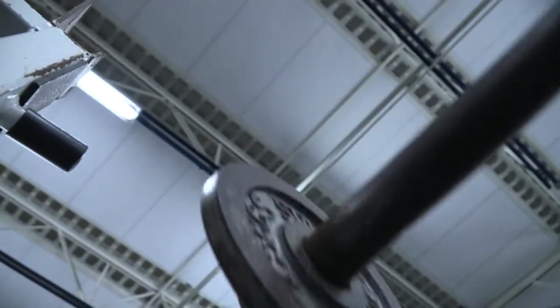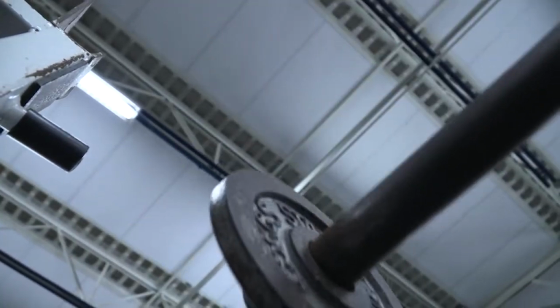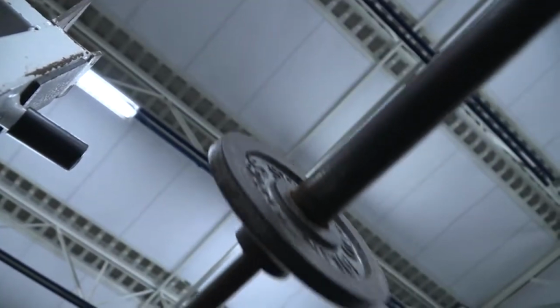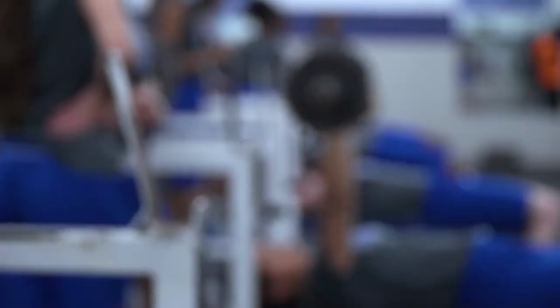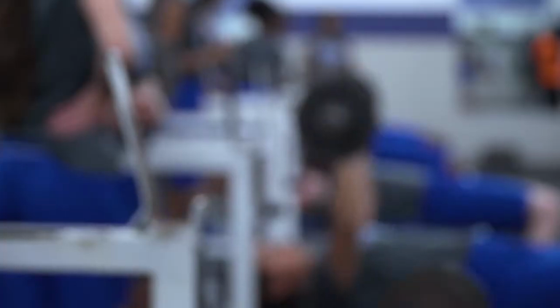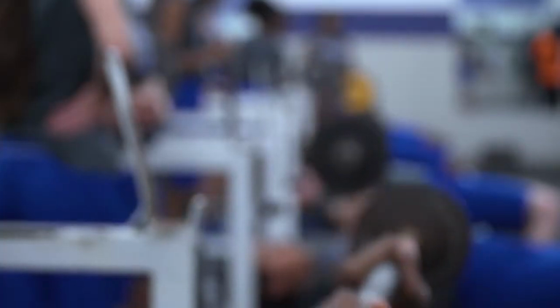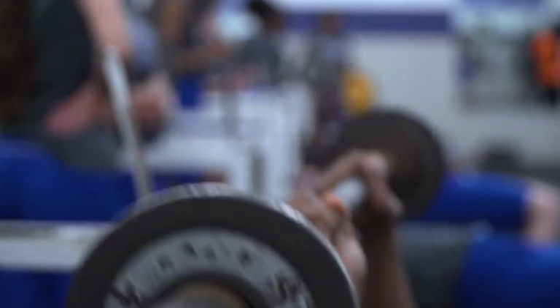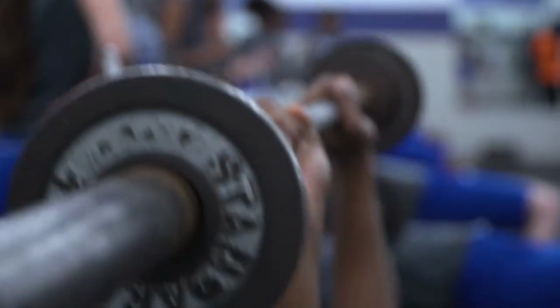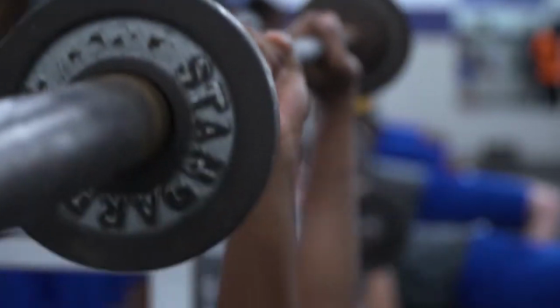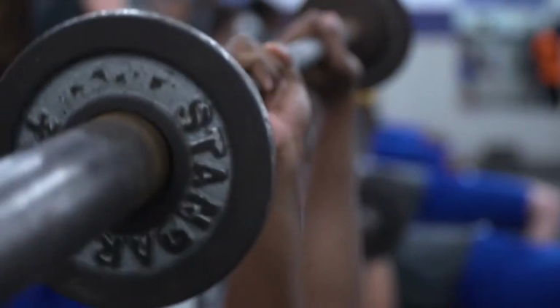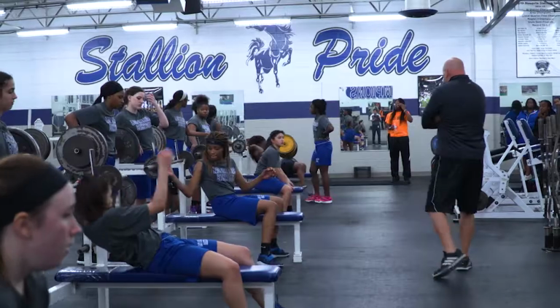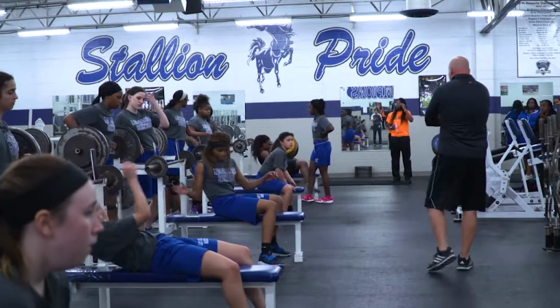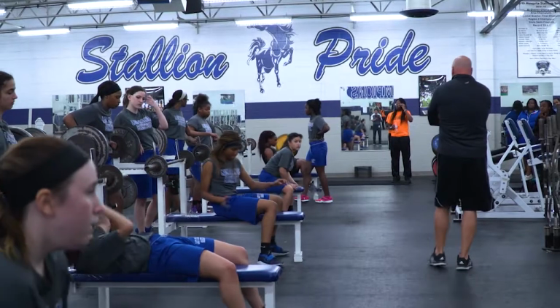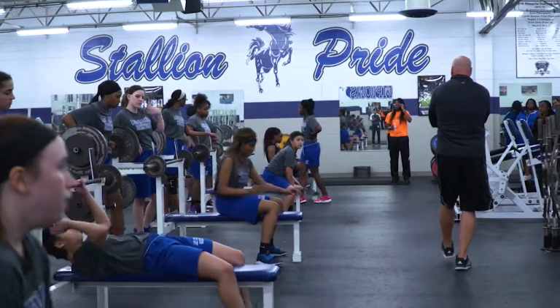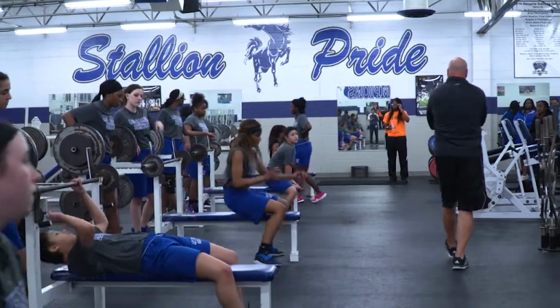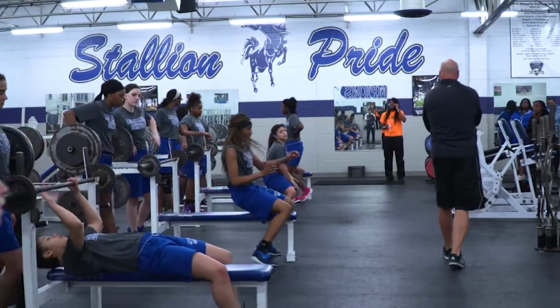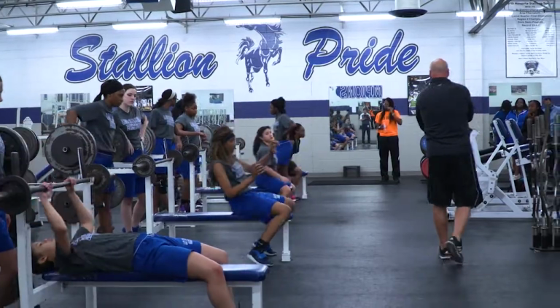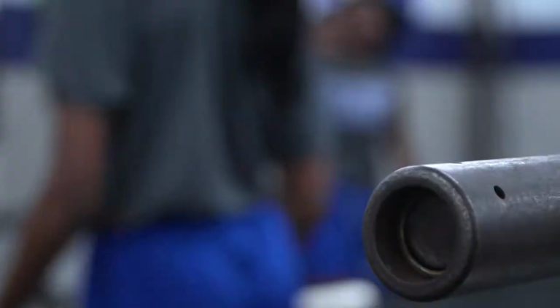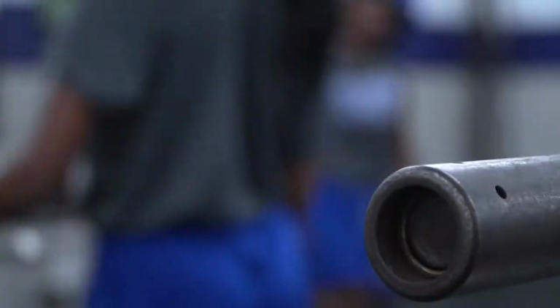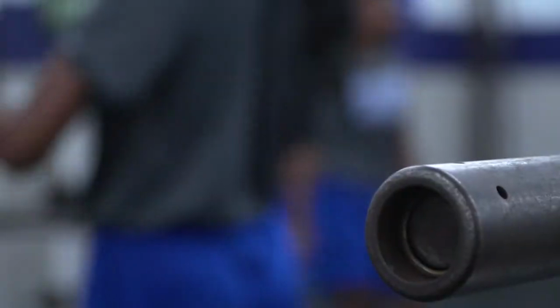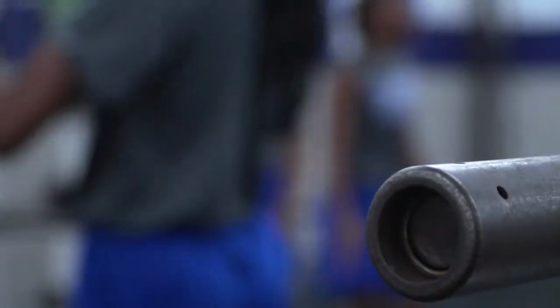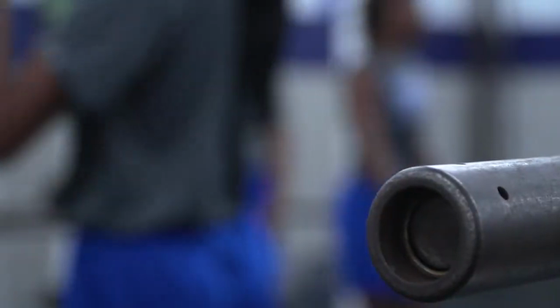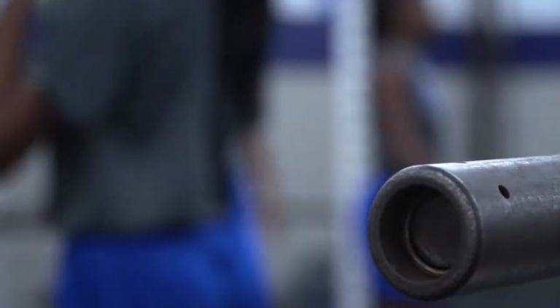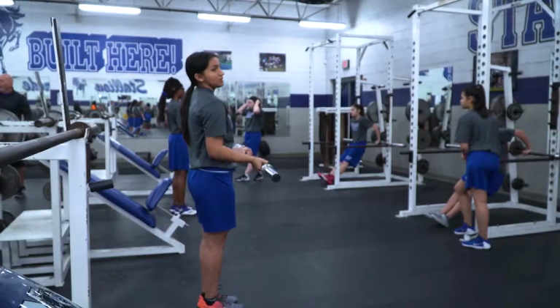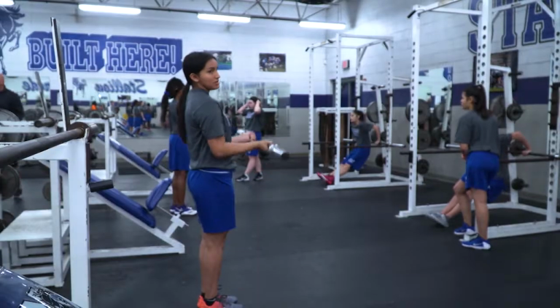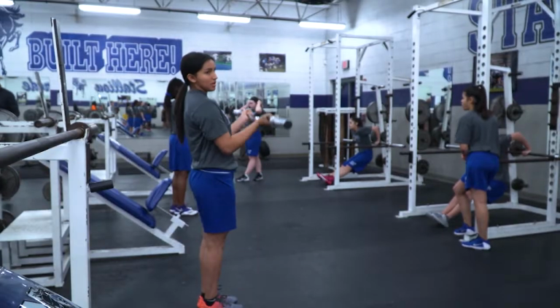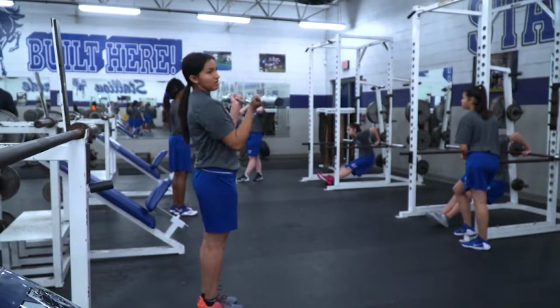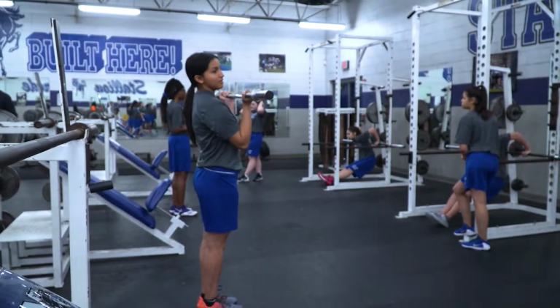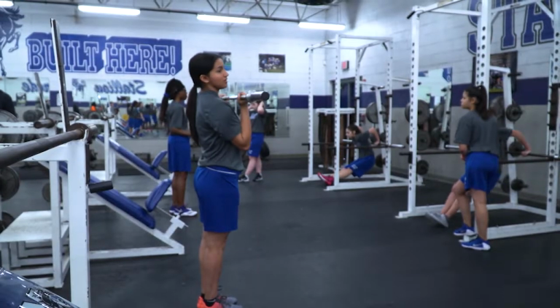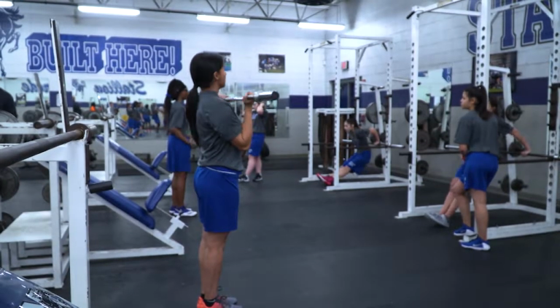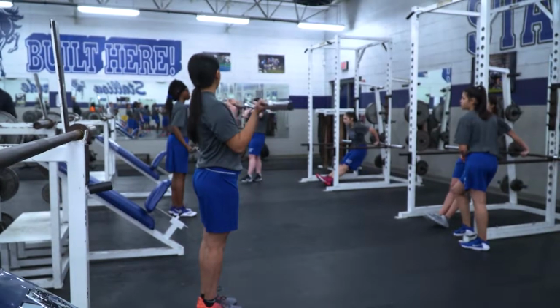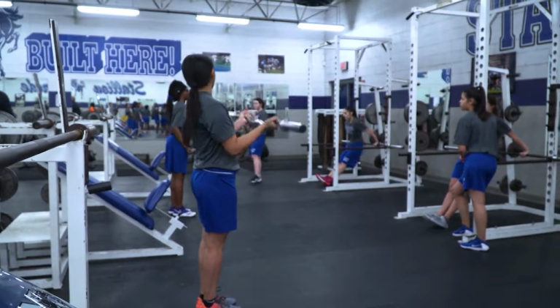Bars in hand. Ten reps. Go. Heck of a job, ladies. I like it. Just two times through.